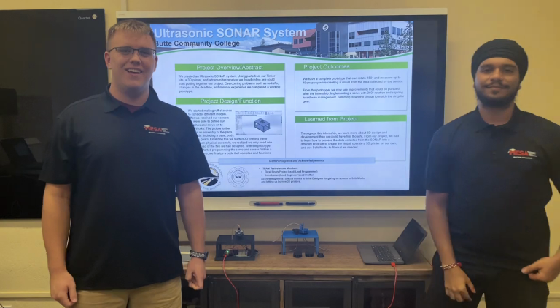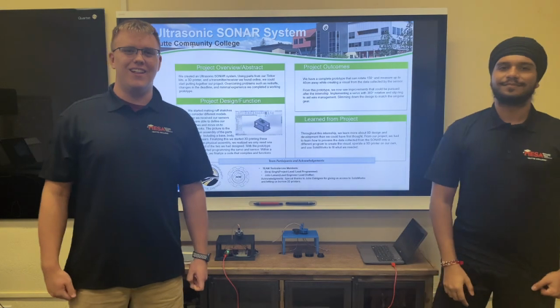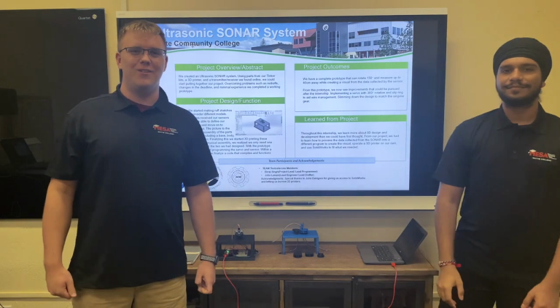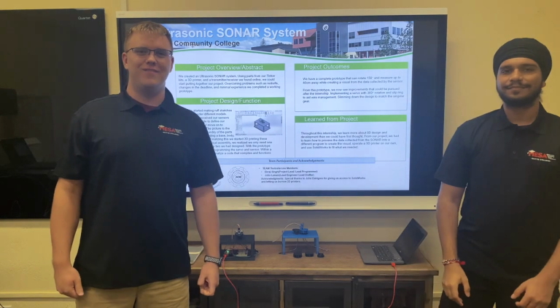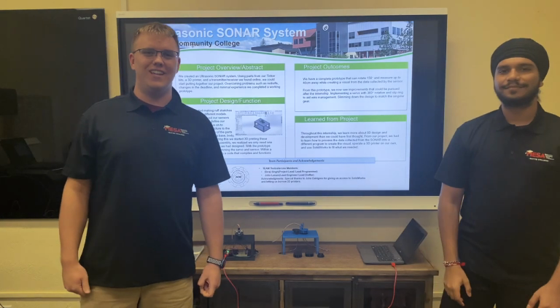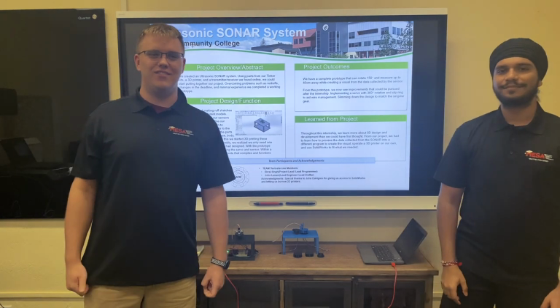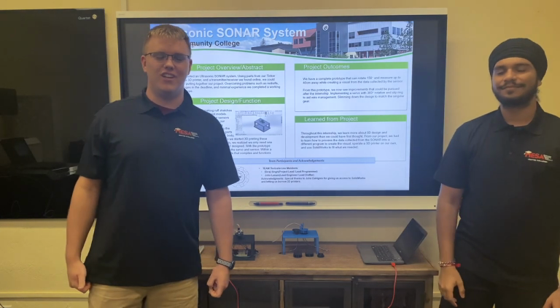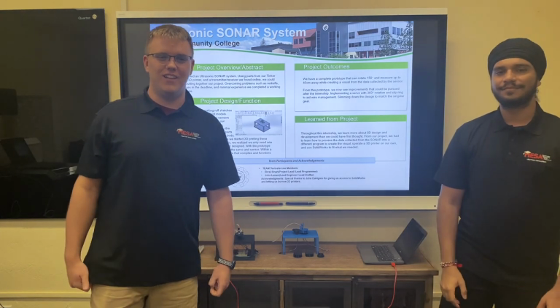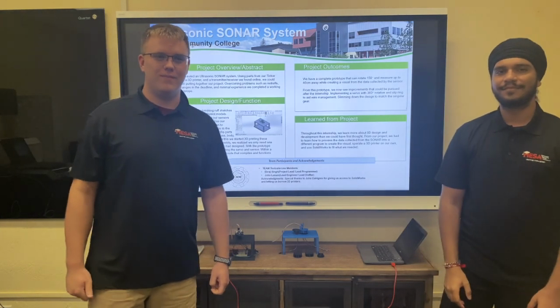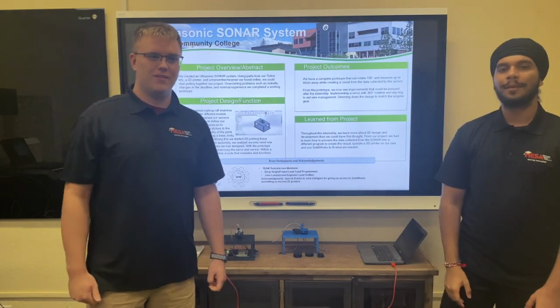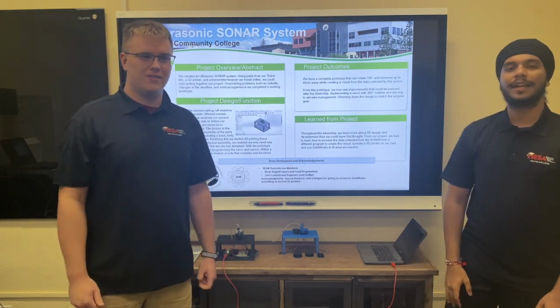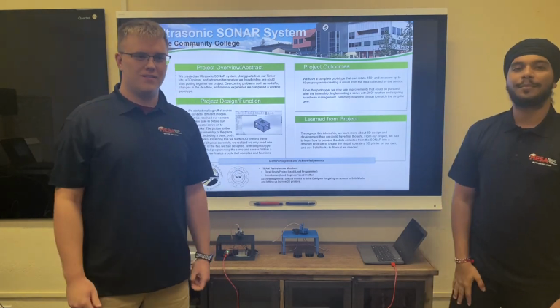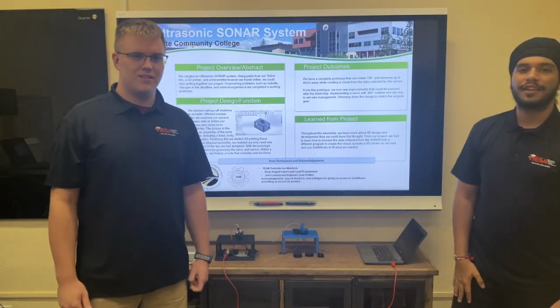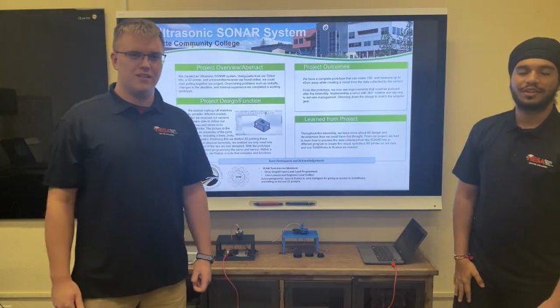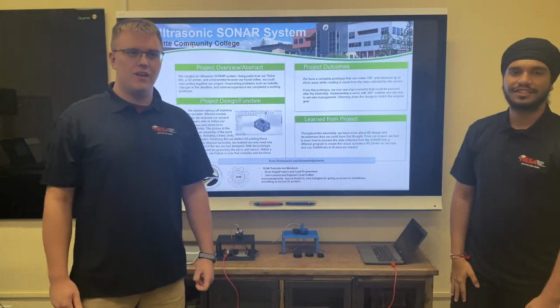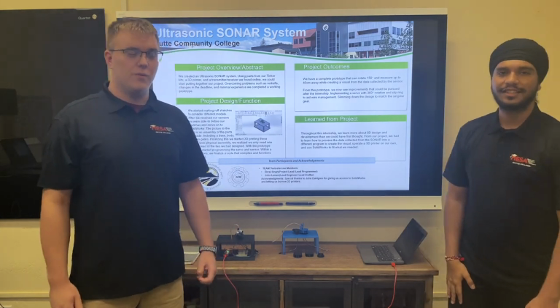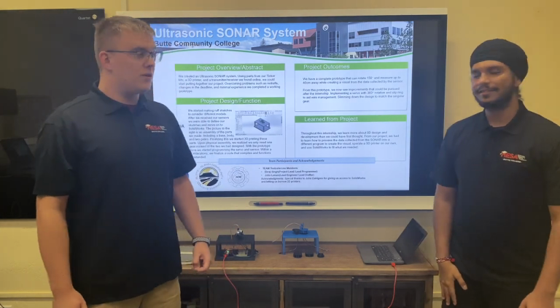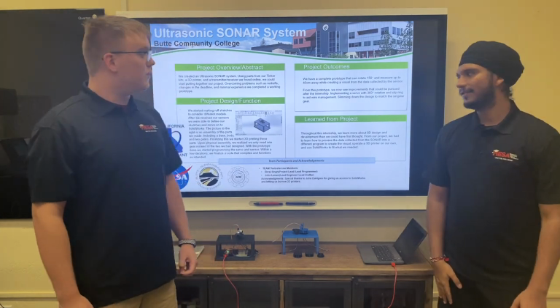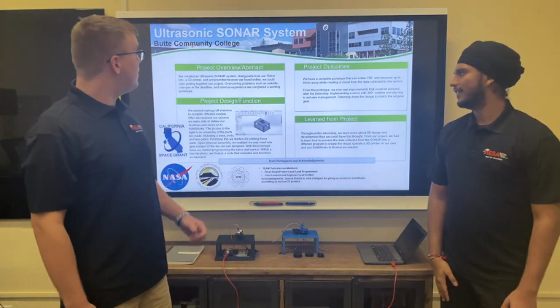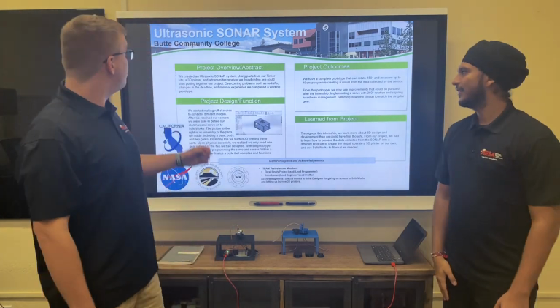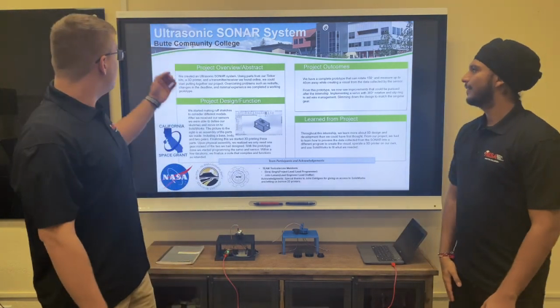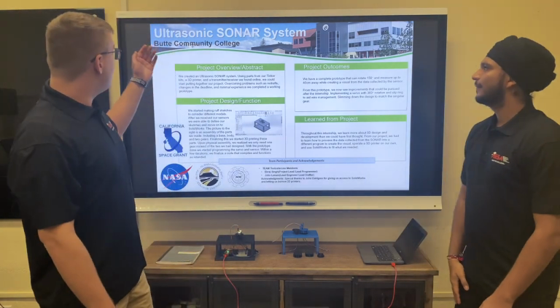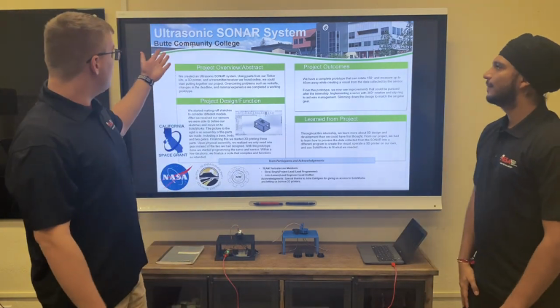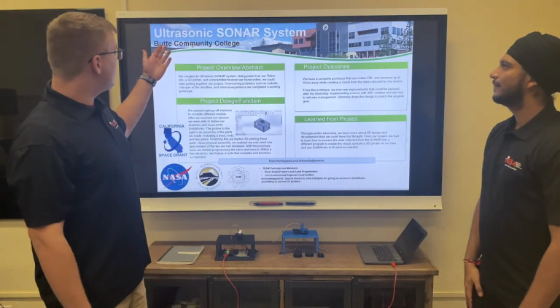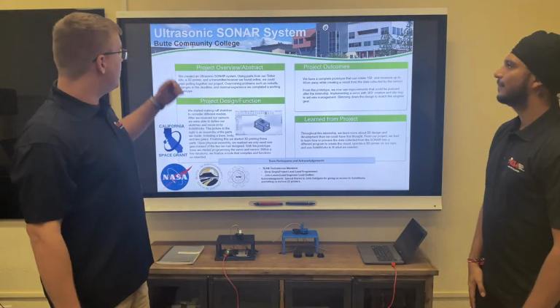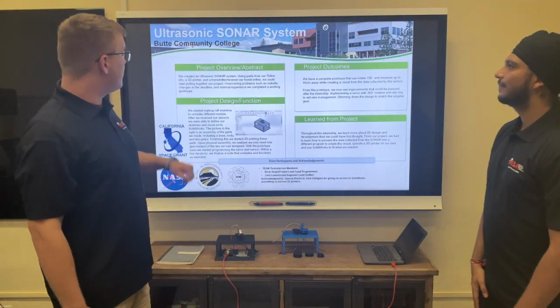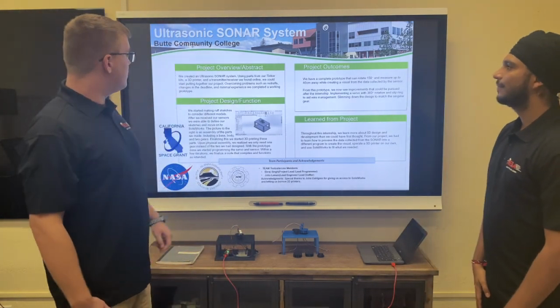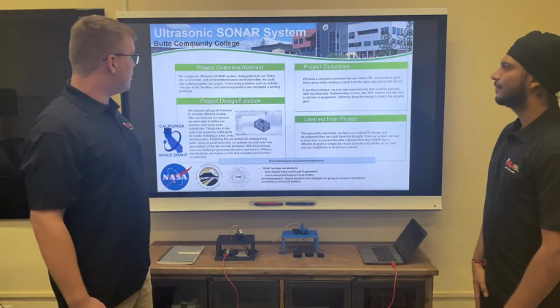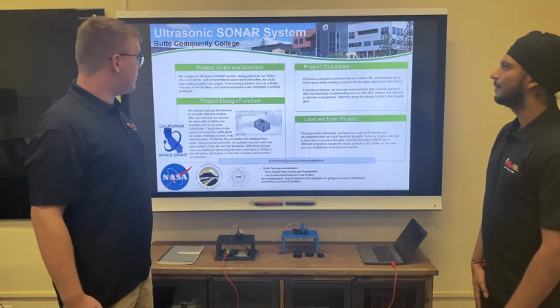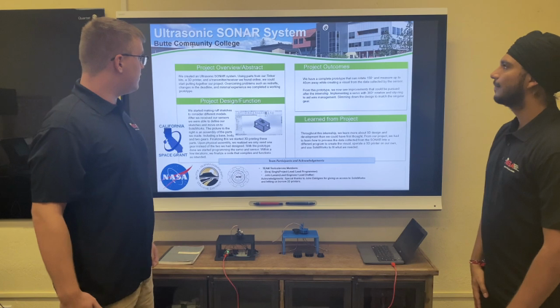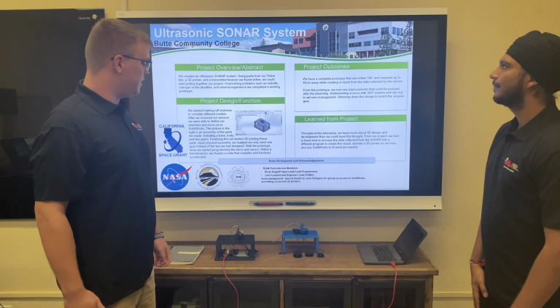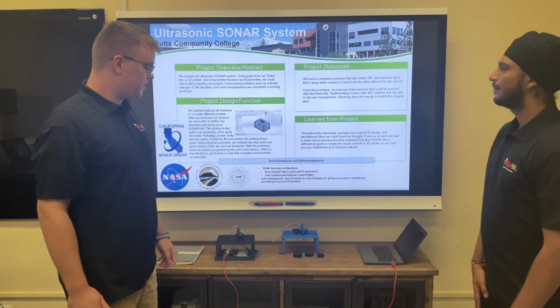Hello, my name is John Lennon. My name is Eckhart Stine. We're here to present our ultrasonic sonar system.